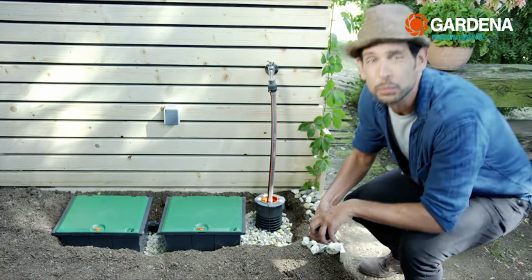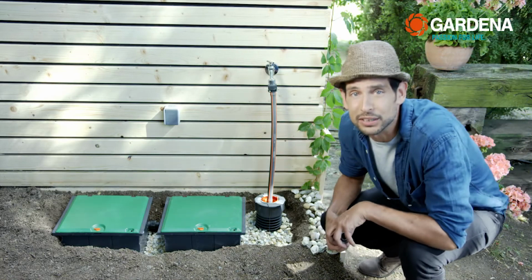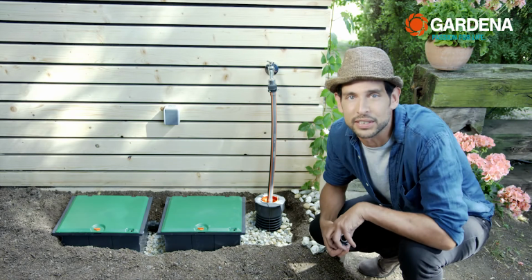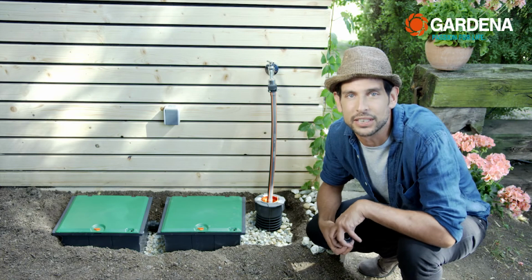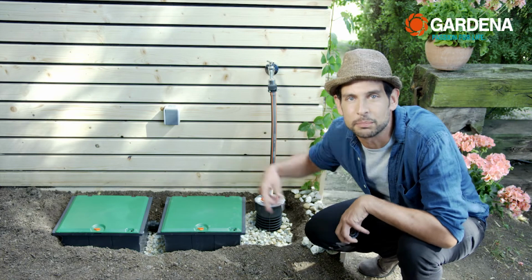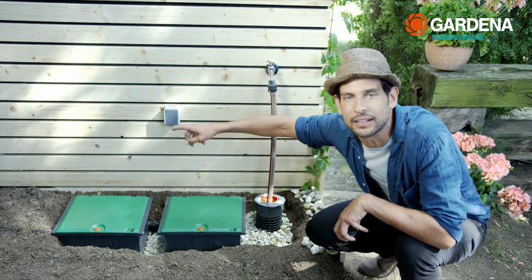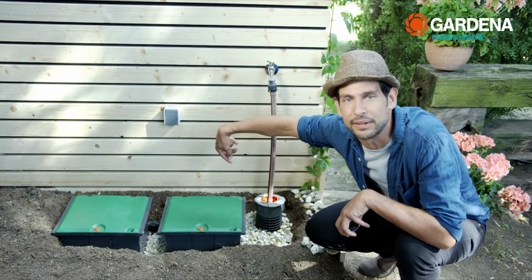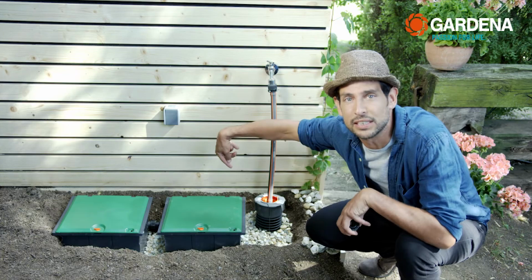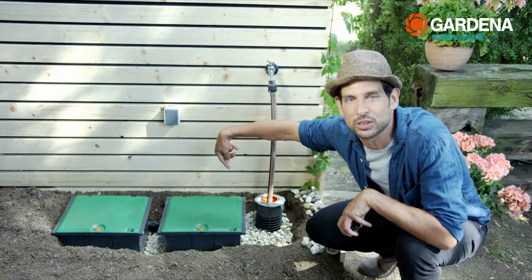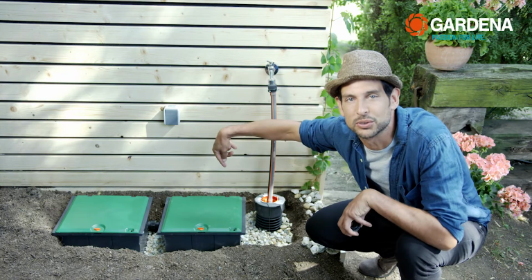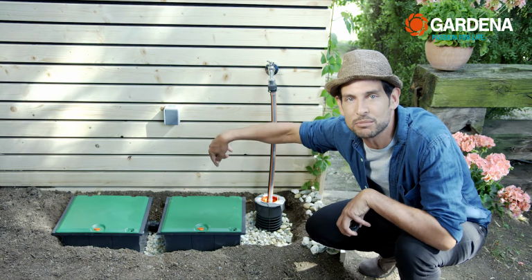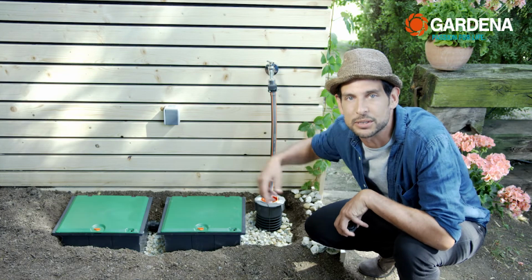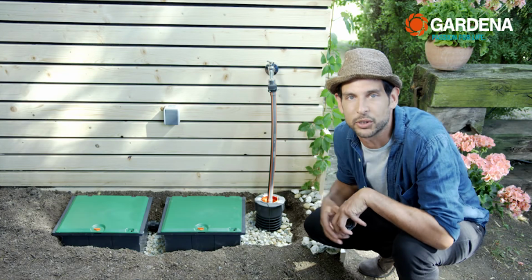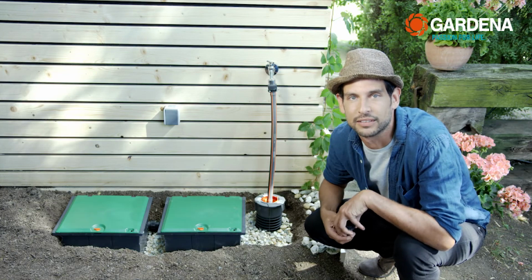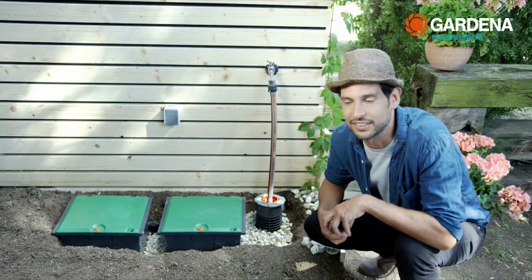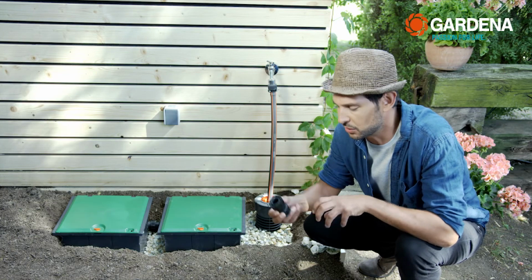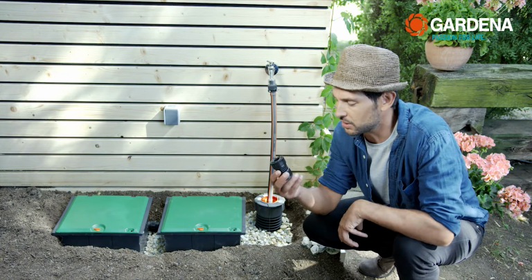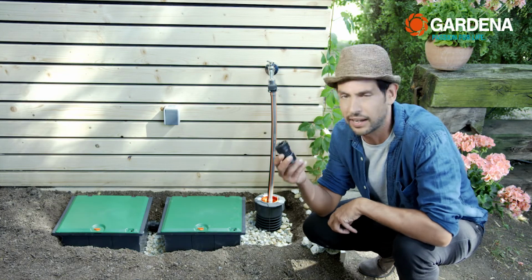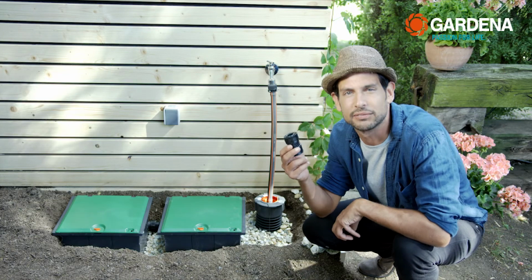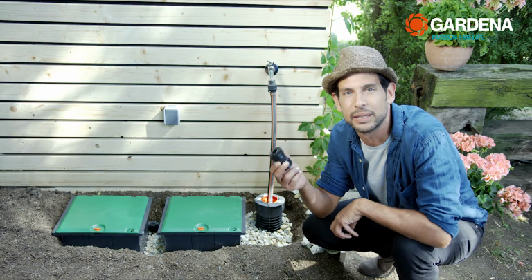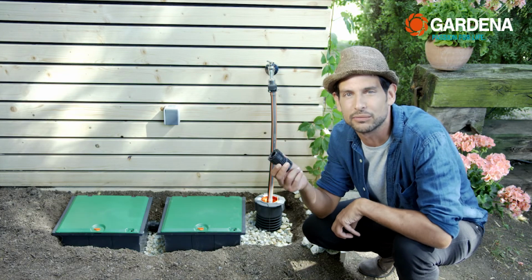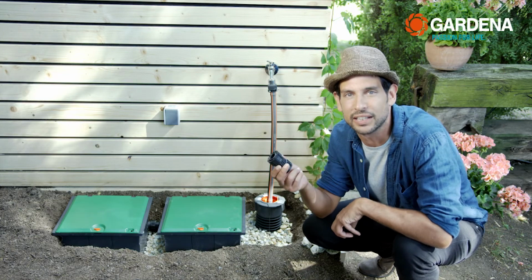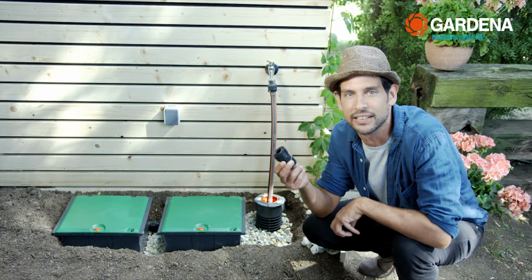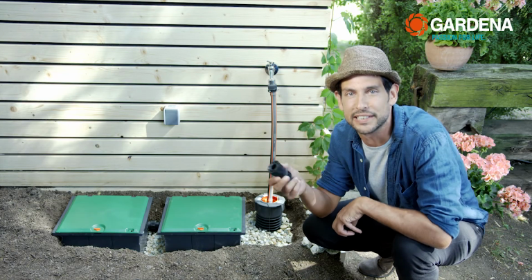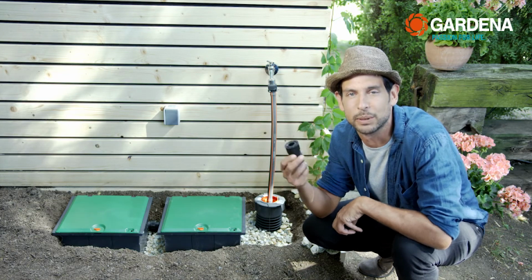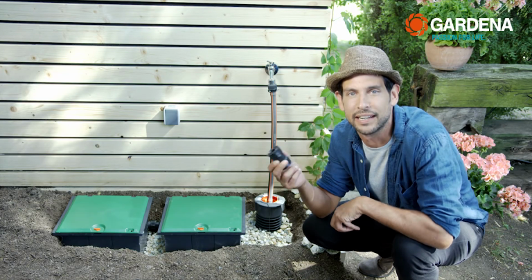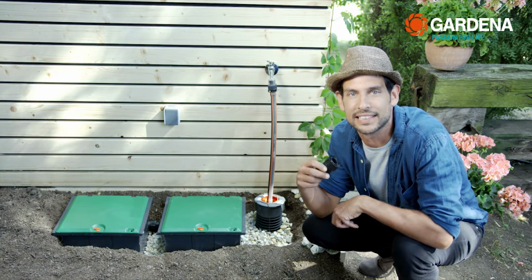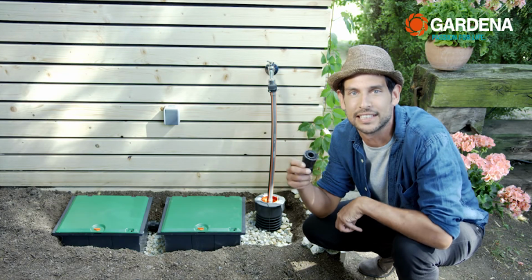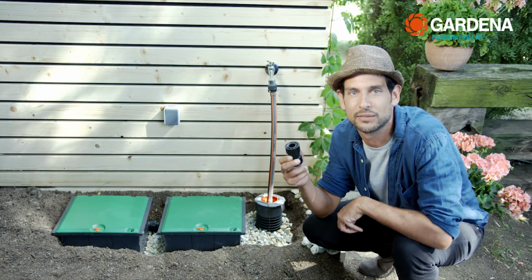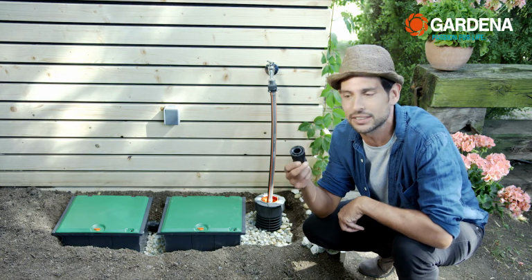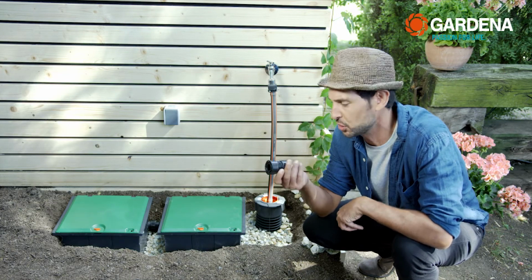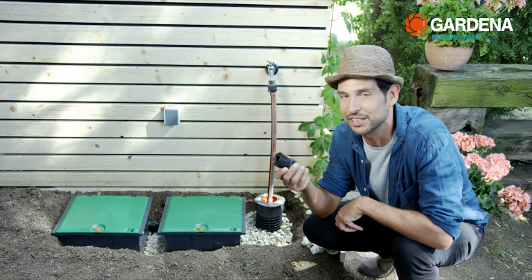Incidentally, if you would like to connect more than one valve box, there is a special Gardena connector which you can order from the spare parts service.